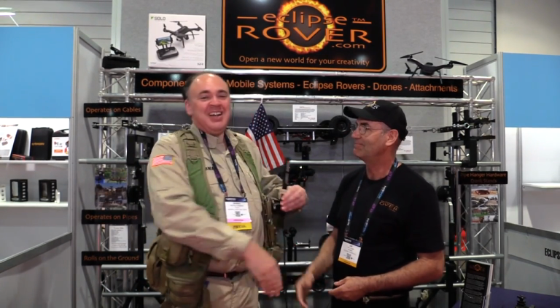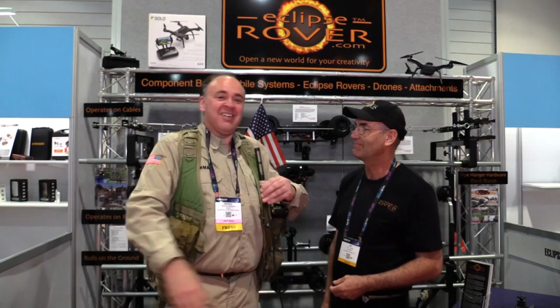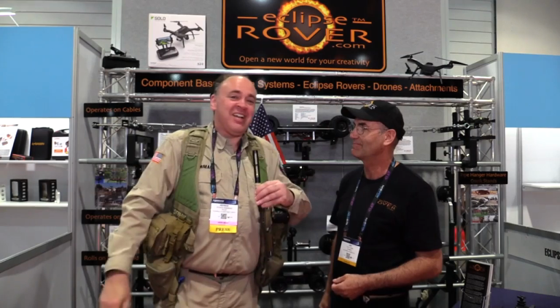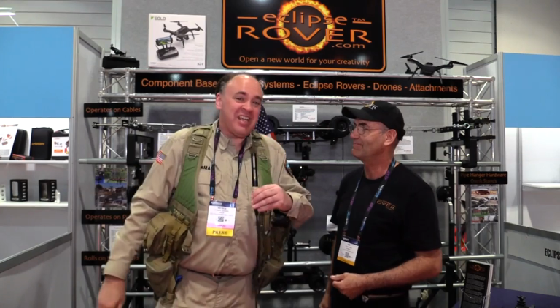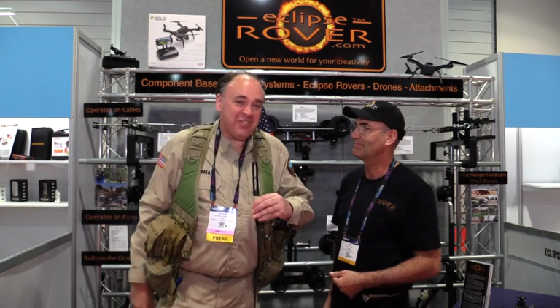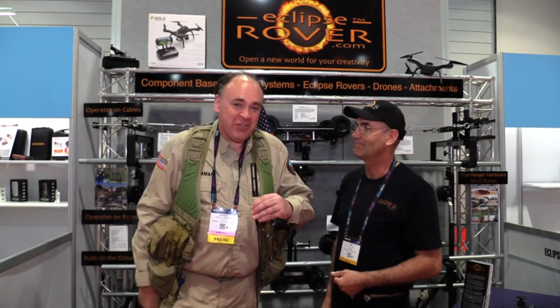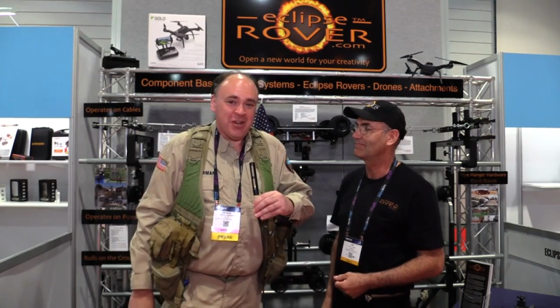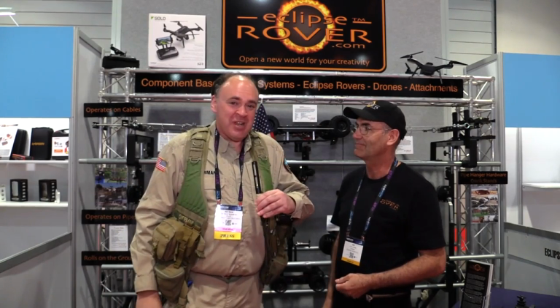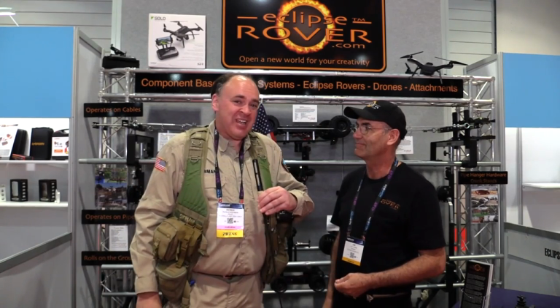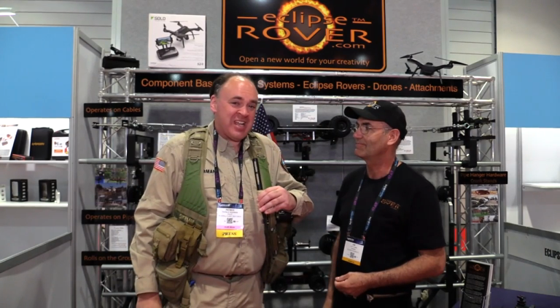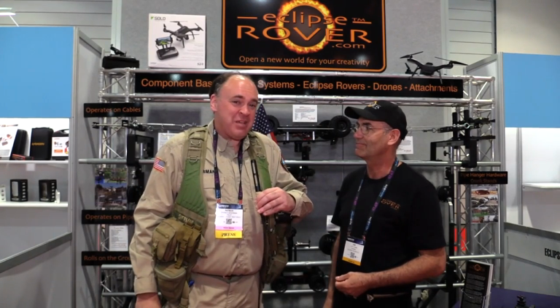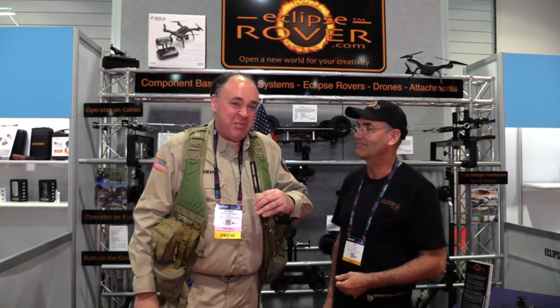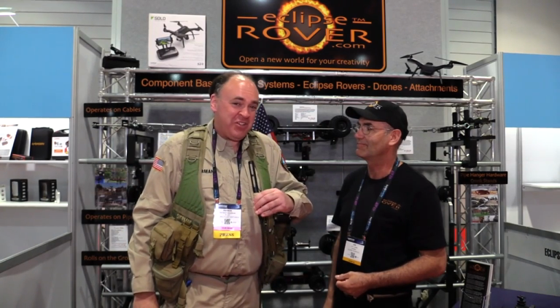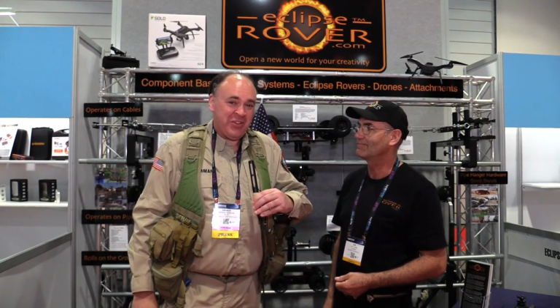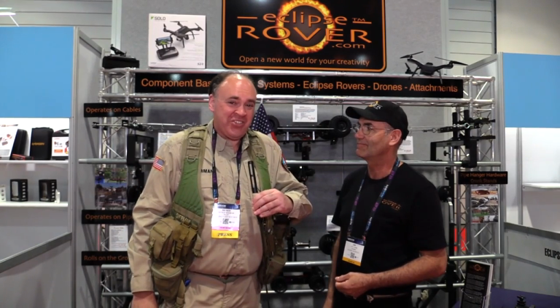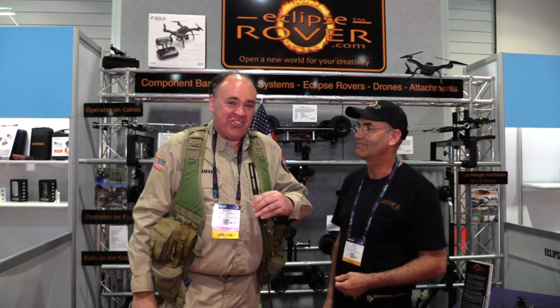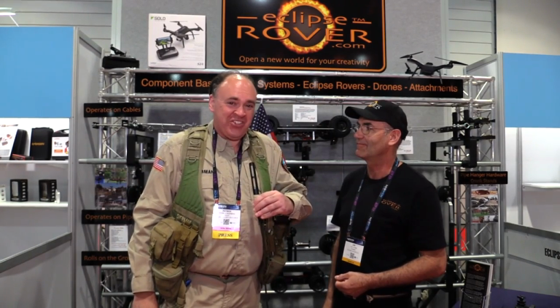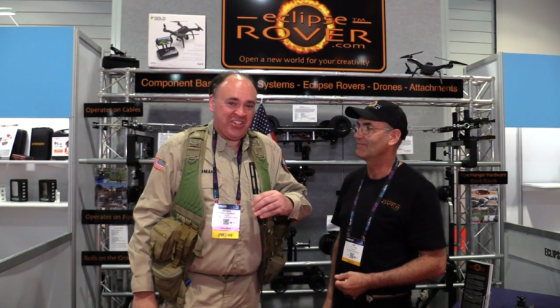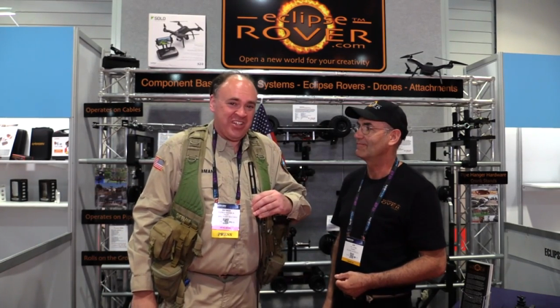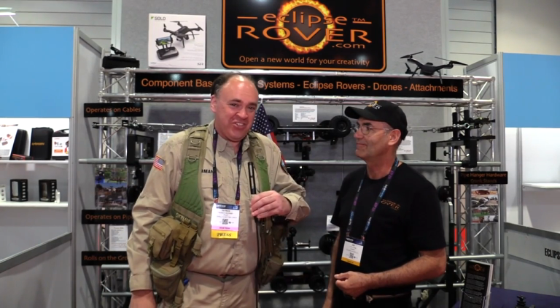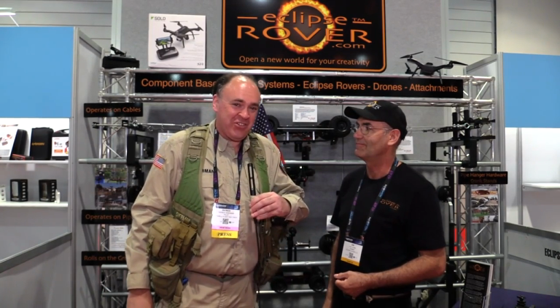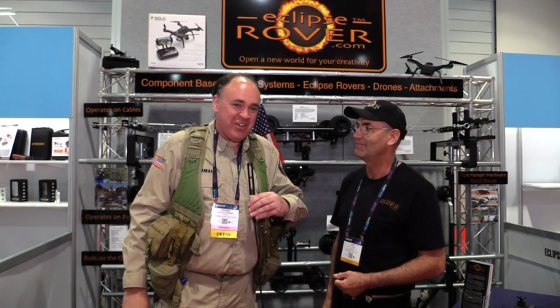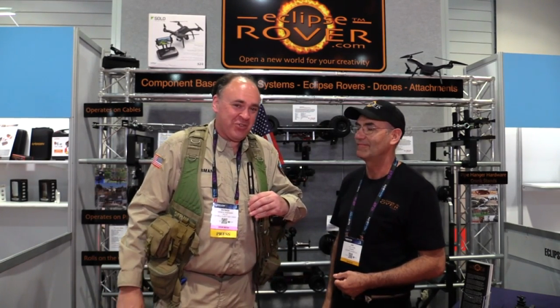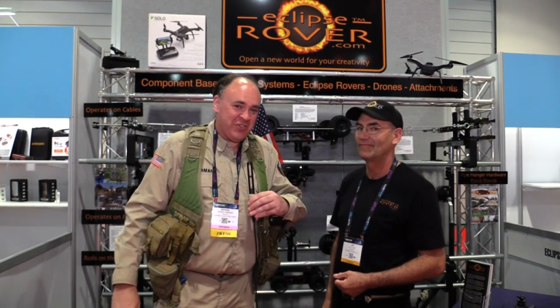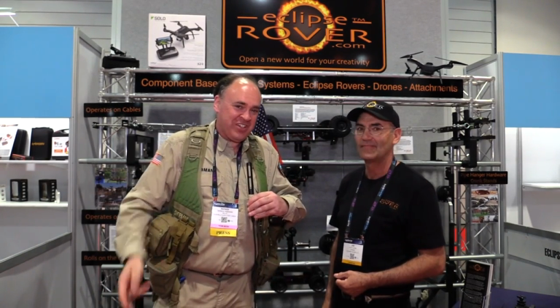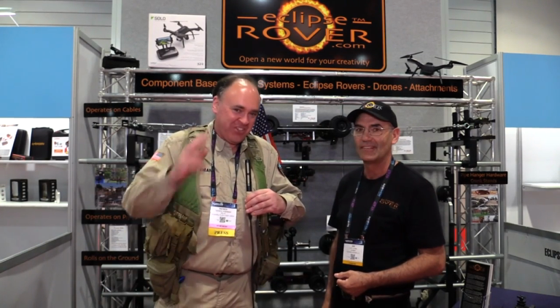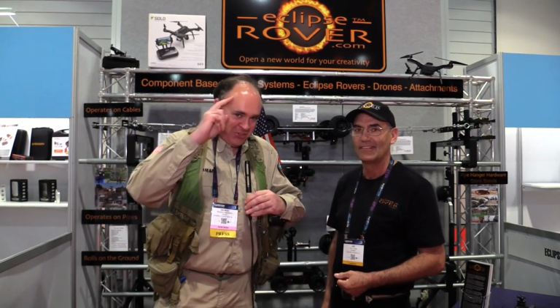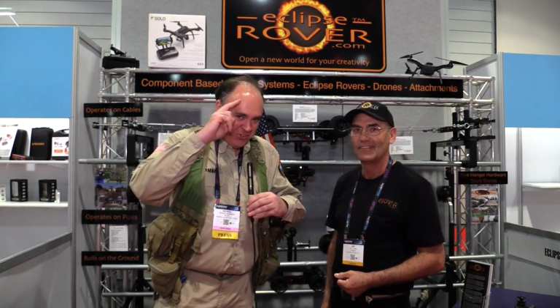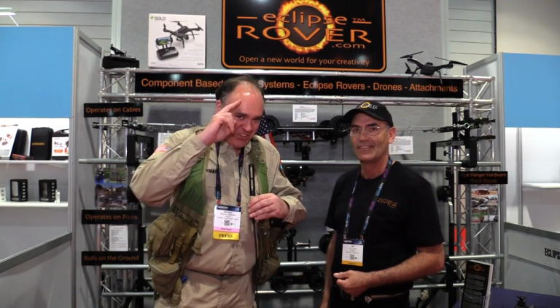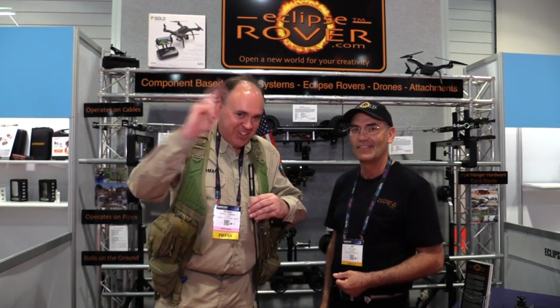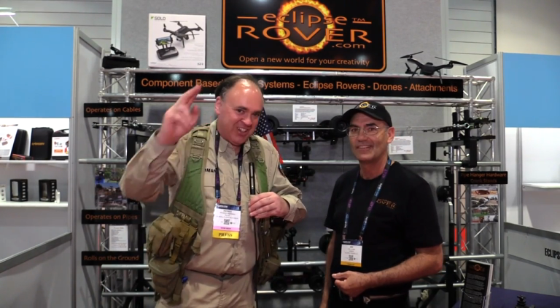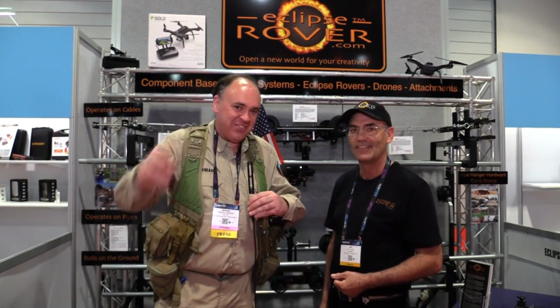And from NAB 2016, this is the Roswell Flight Test Crew signing off.